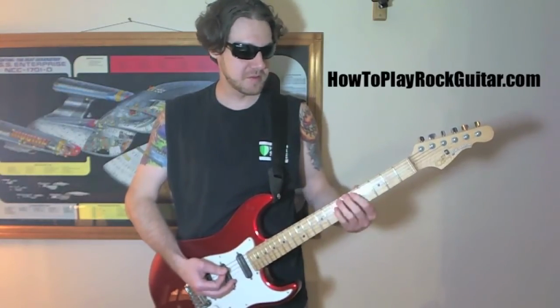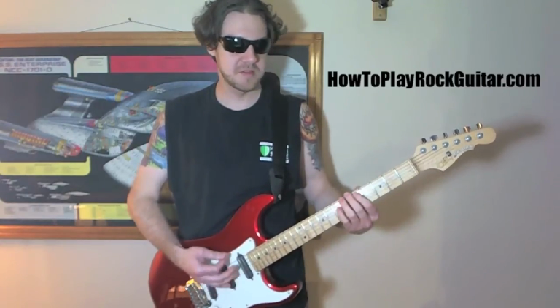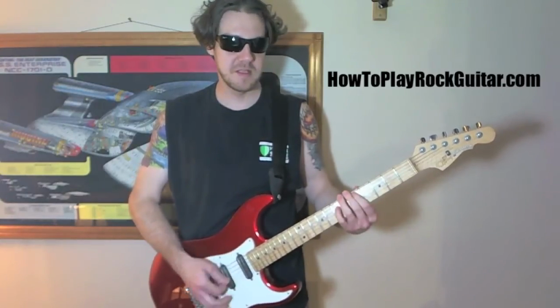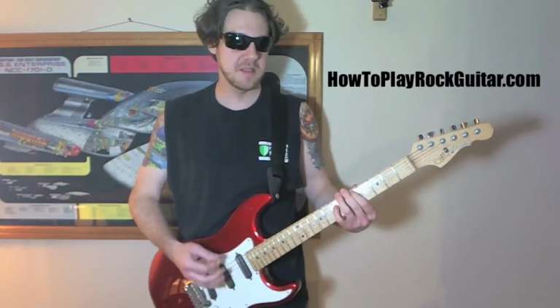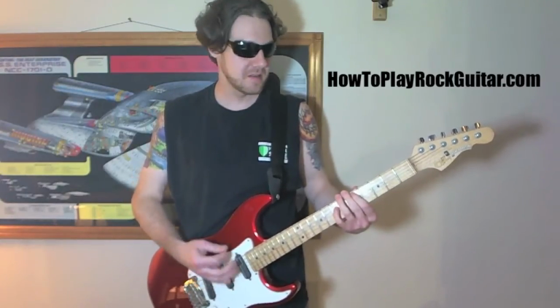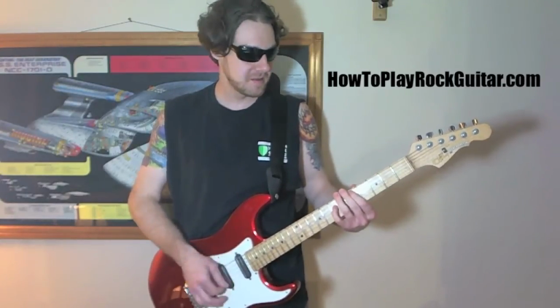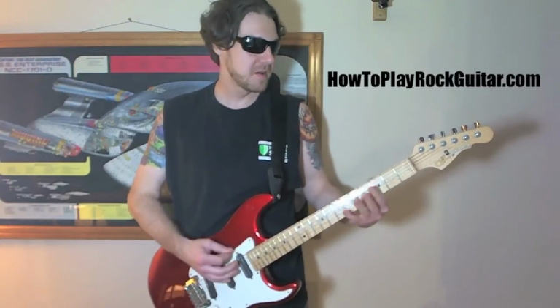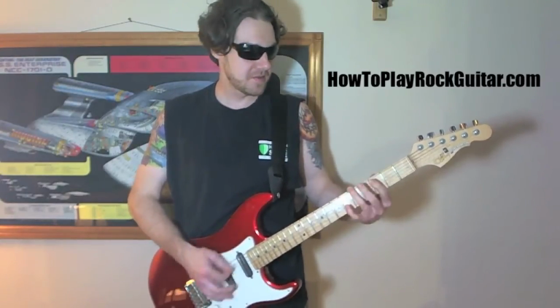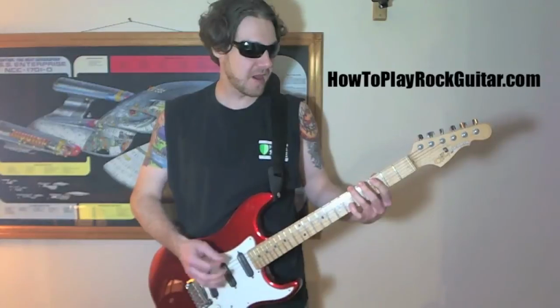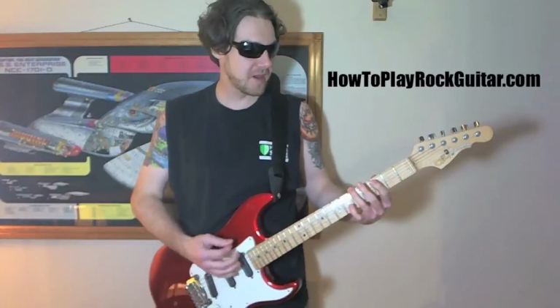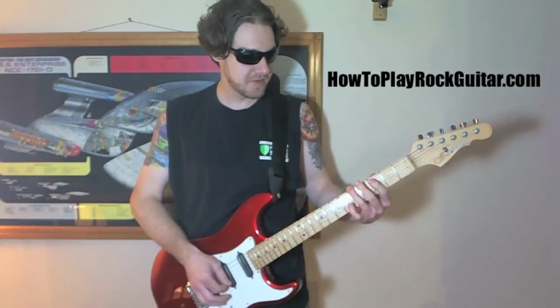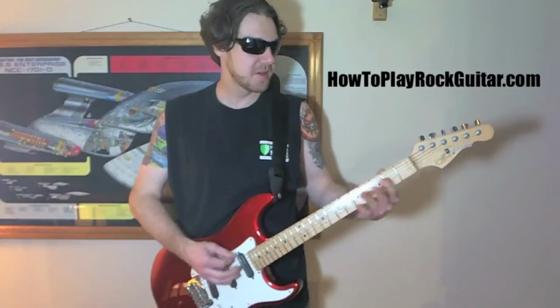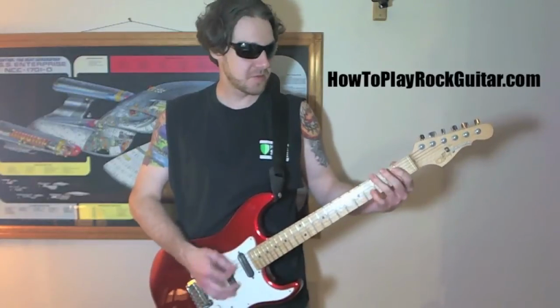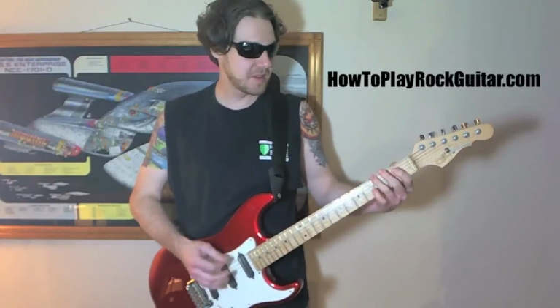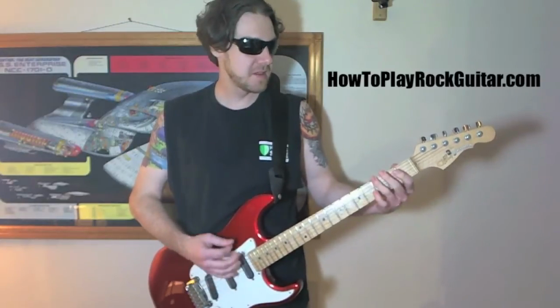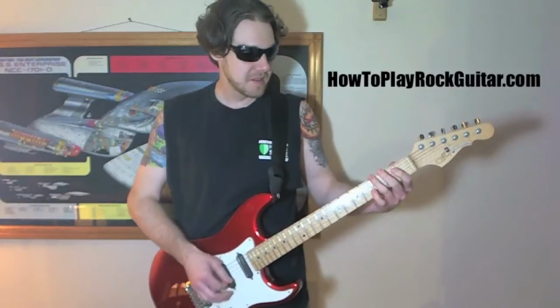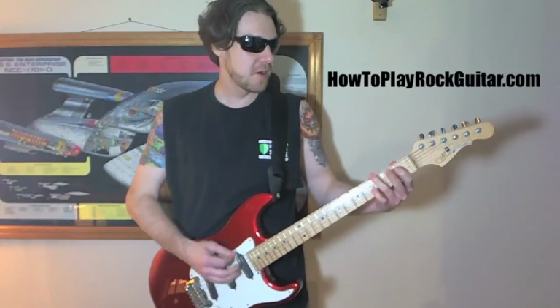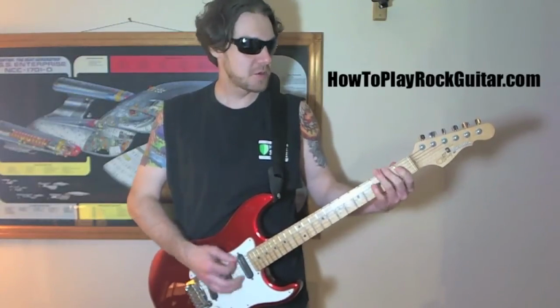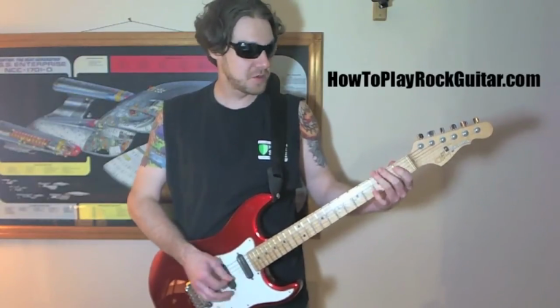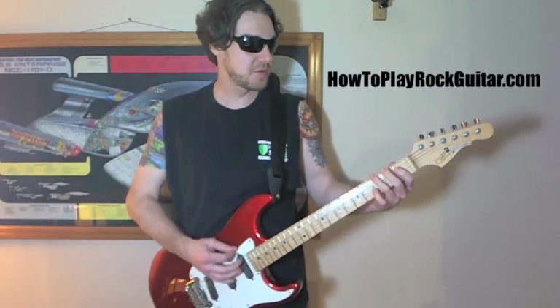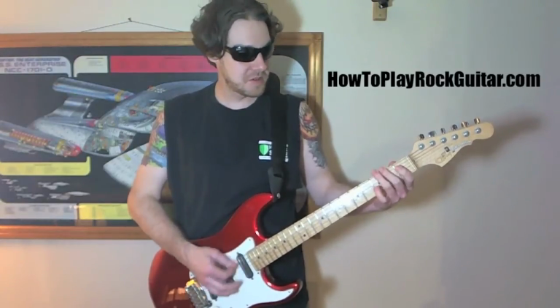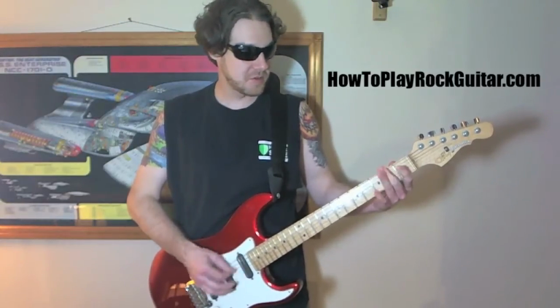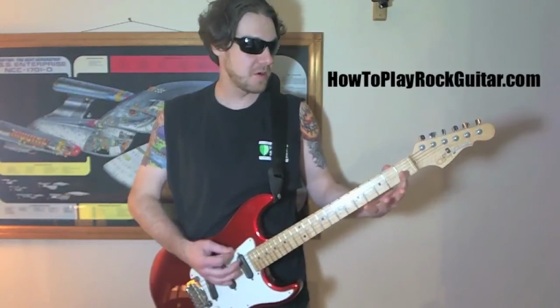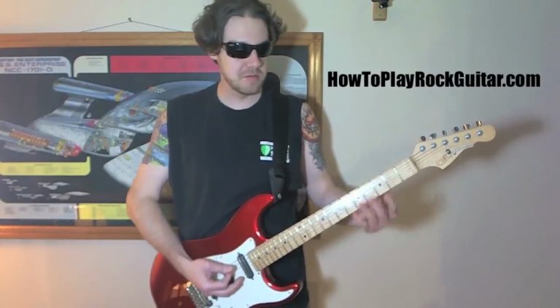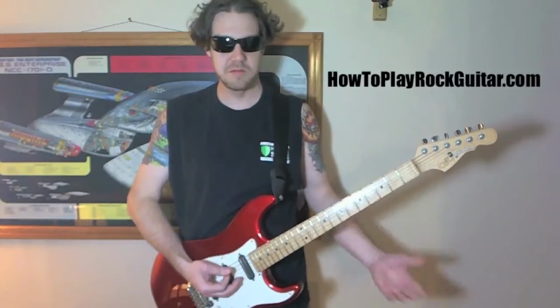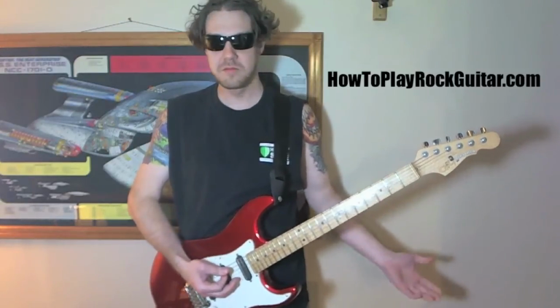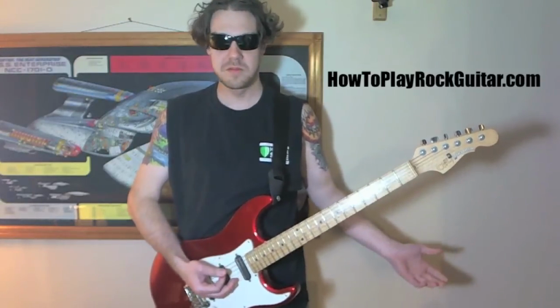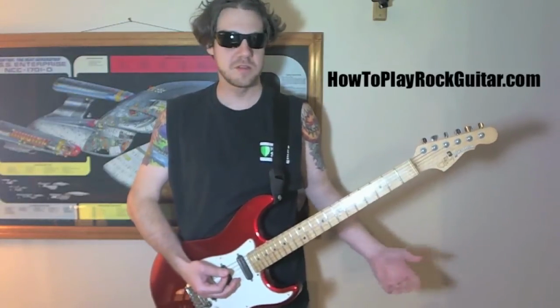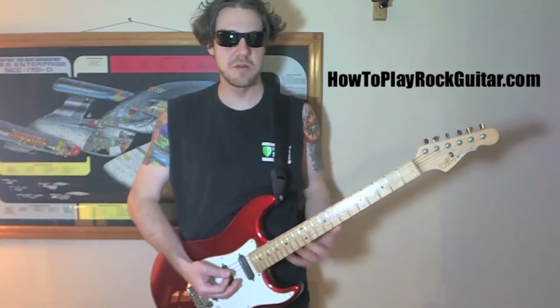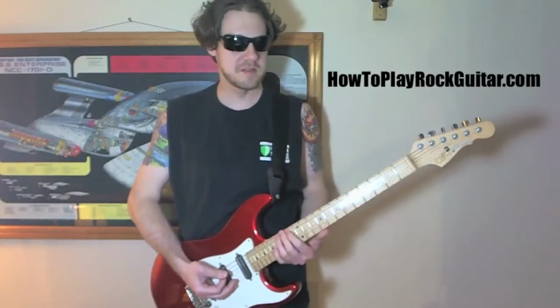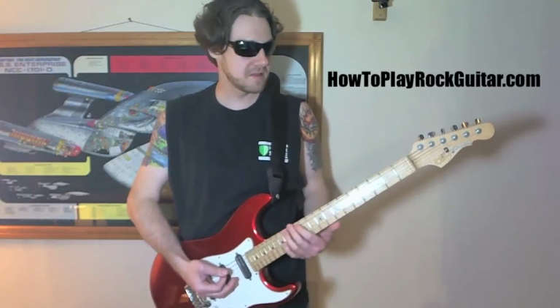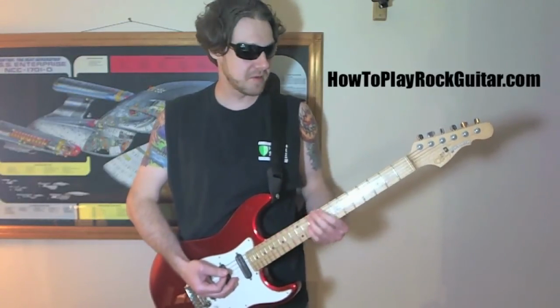So it's D, five, three, open, two, three, two, open. So easy, right?